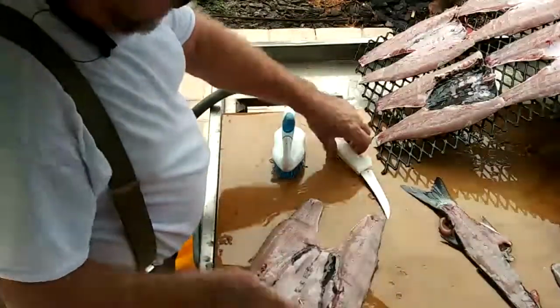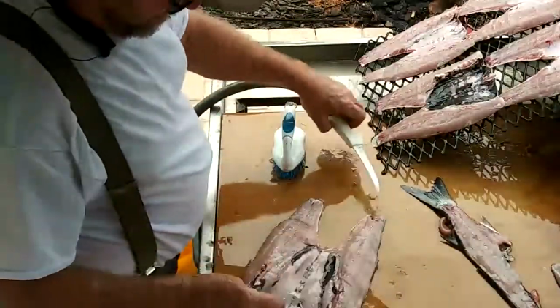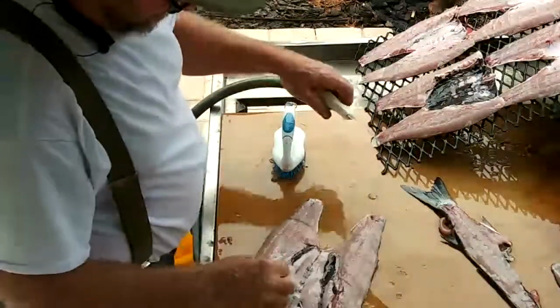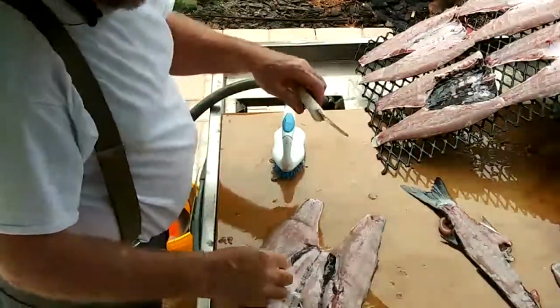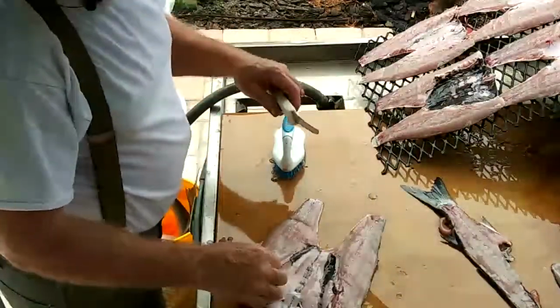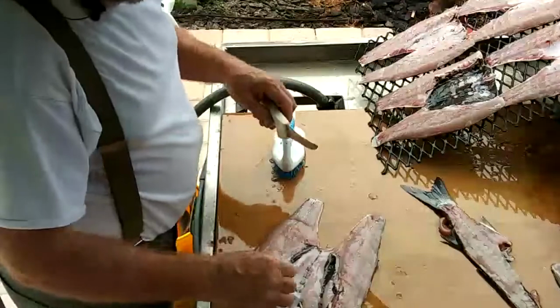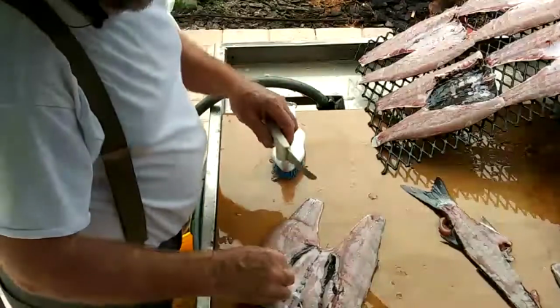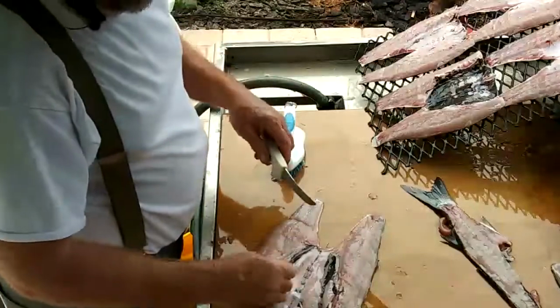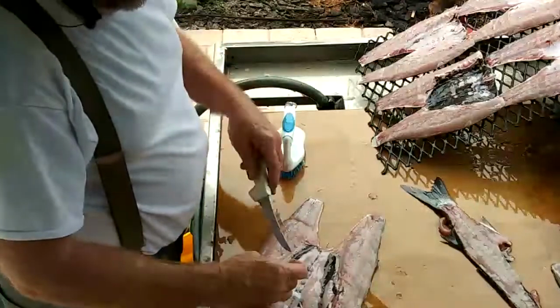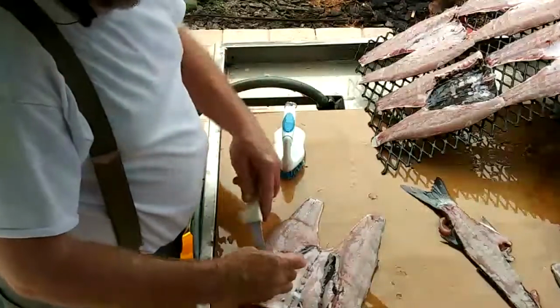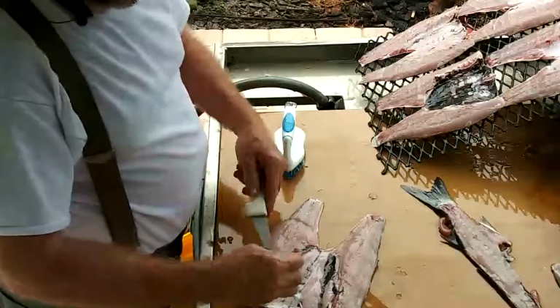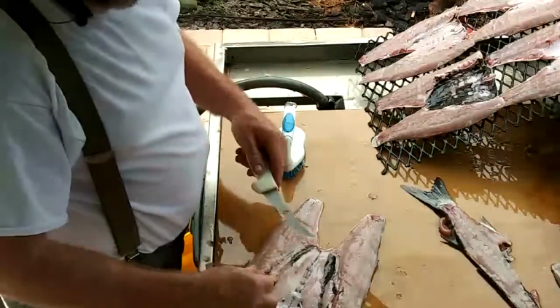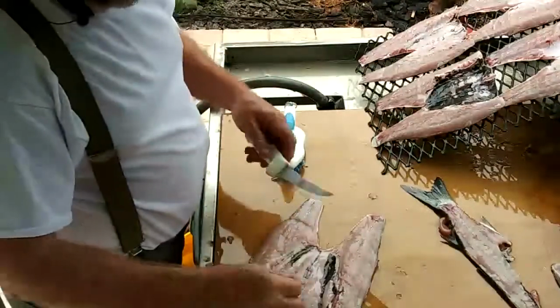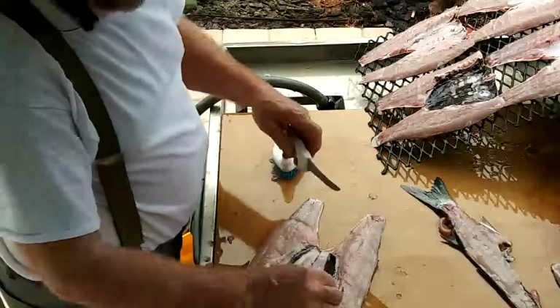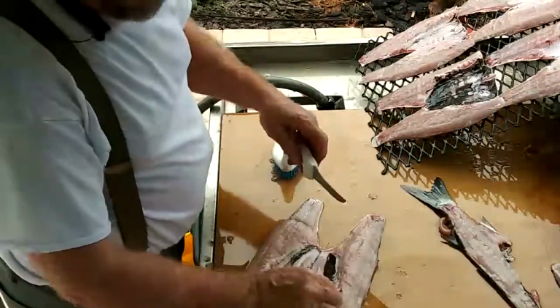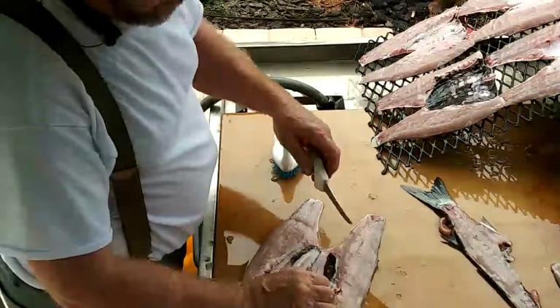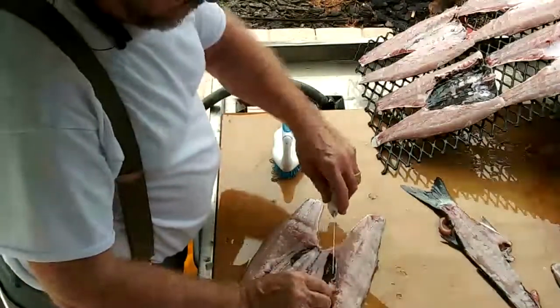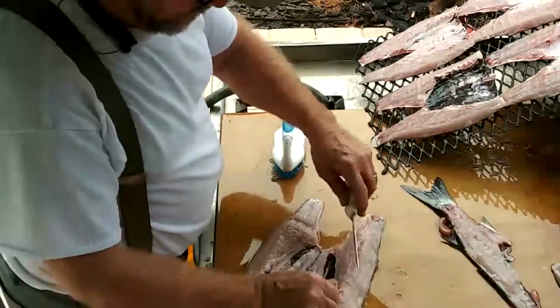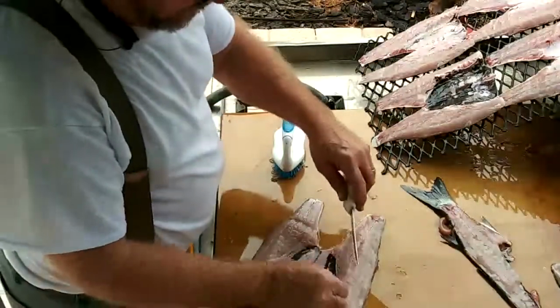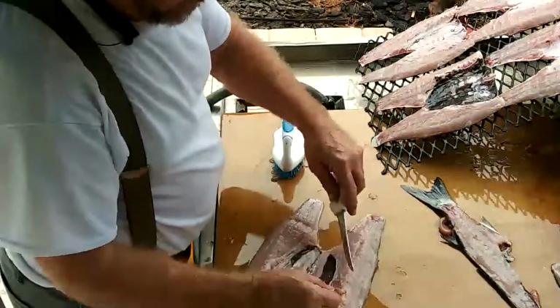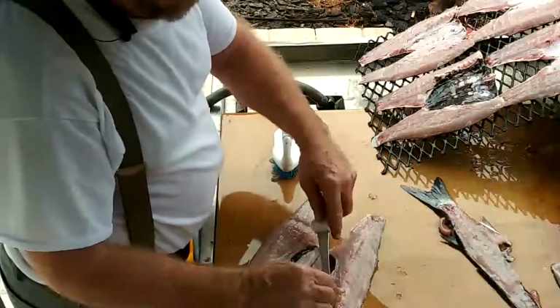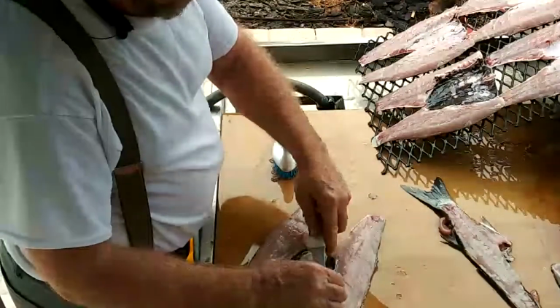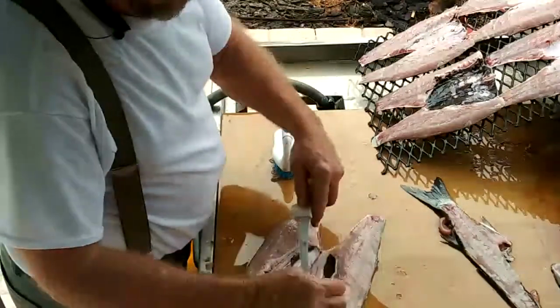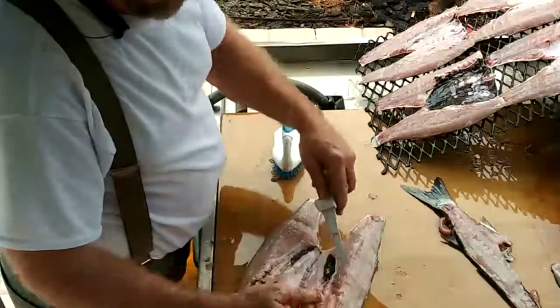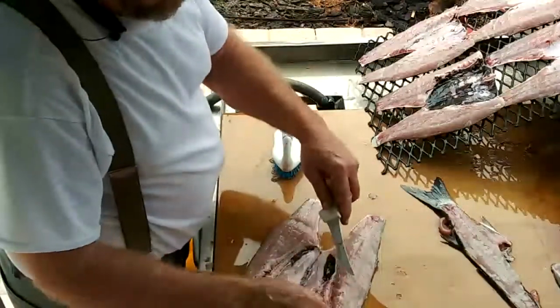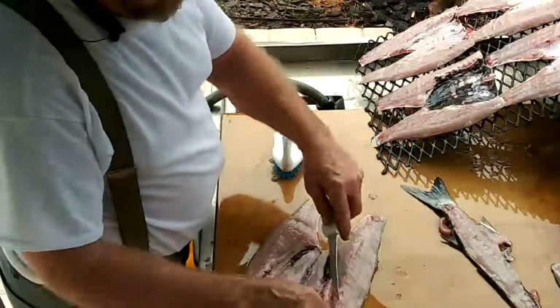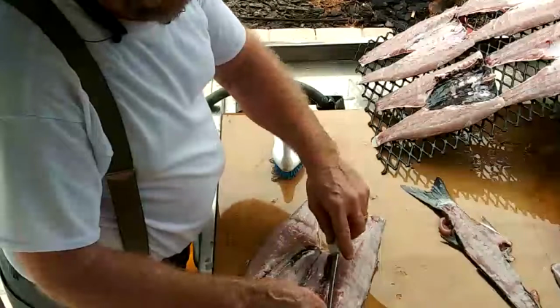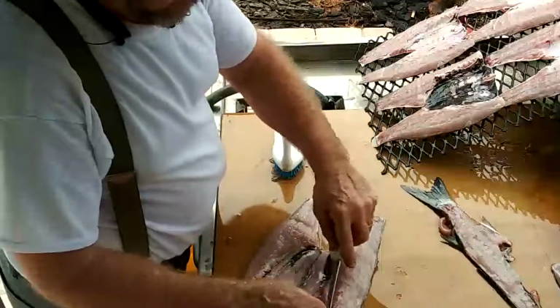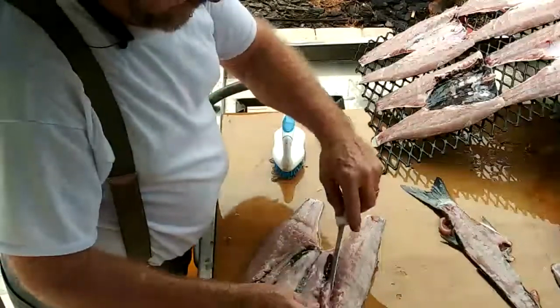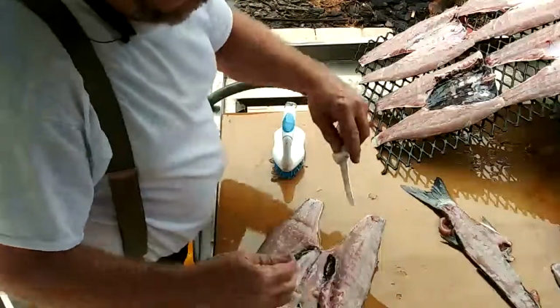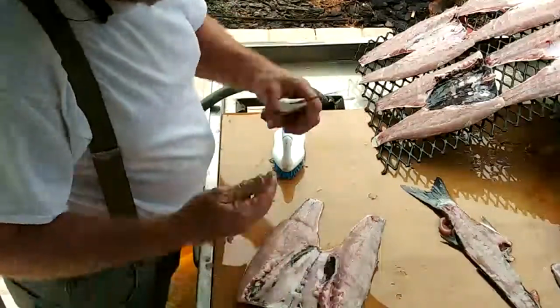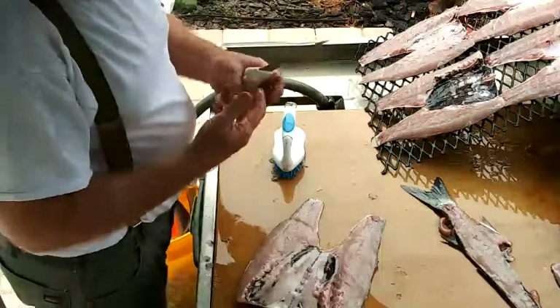And then you clean them up a little bit. Get some of the membrane off of there if you want. That's mostly fat — that'll all cook down.